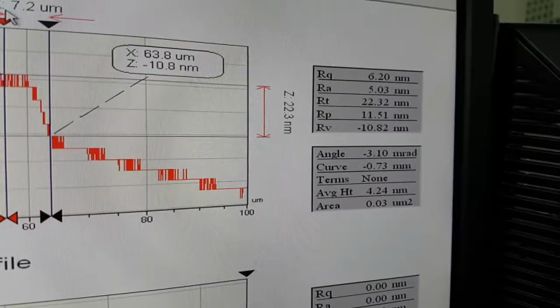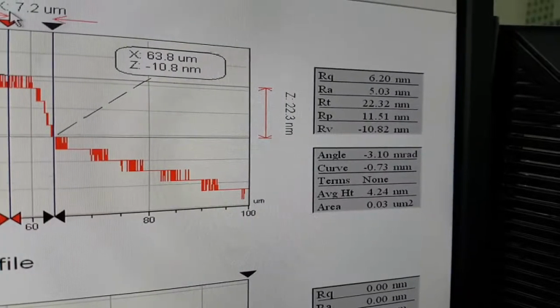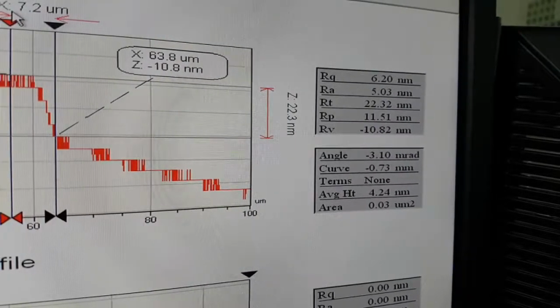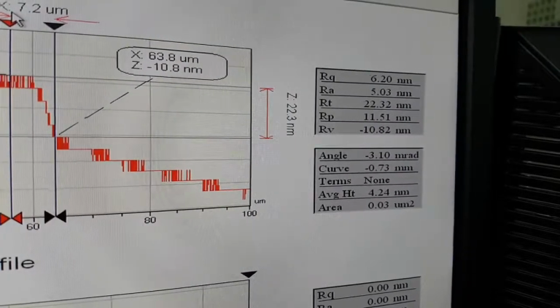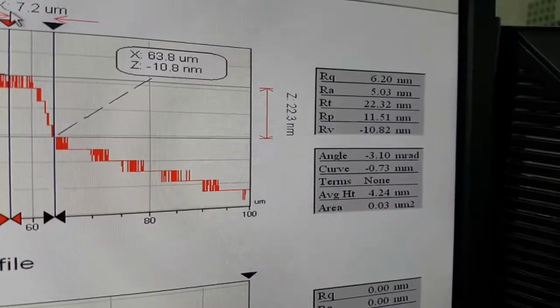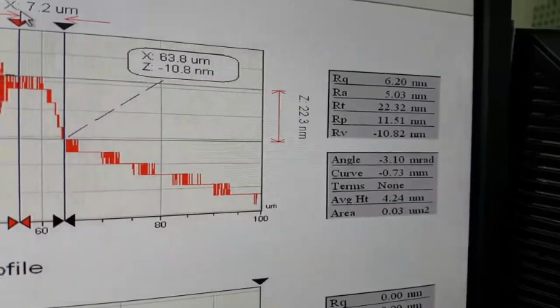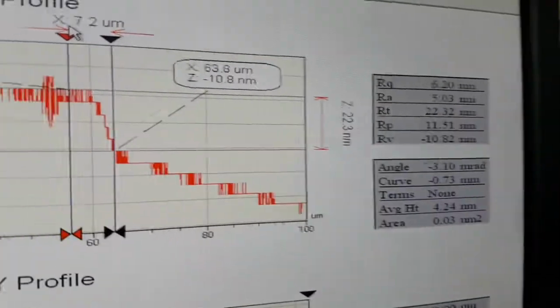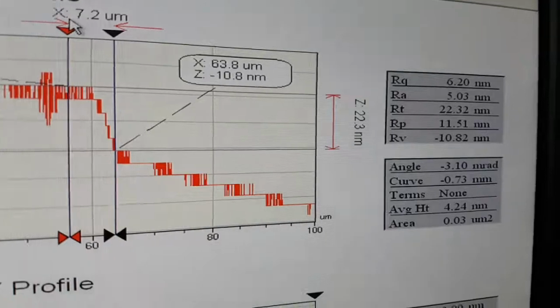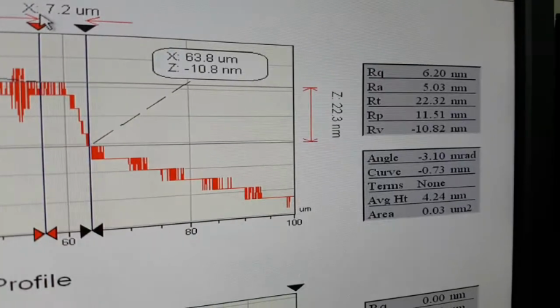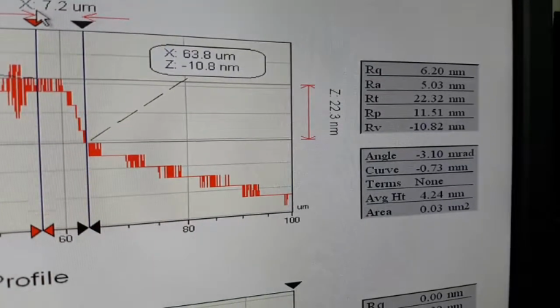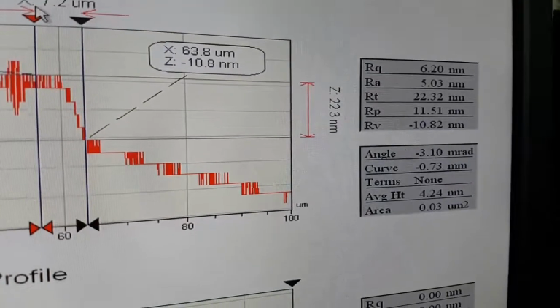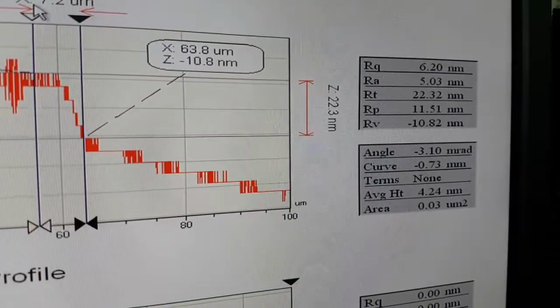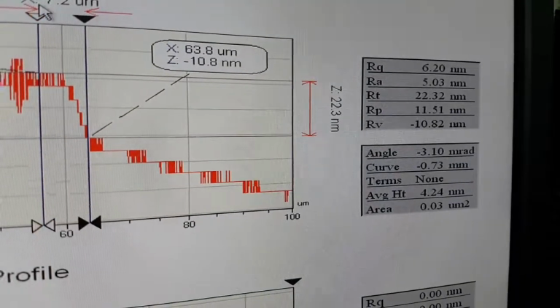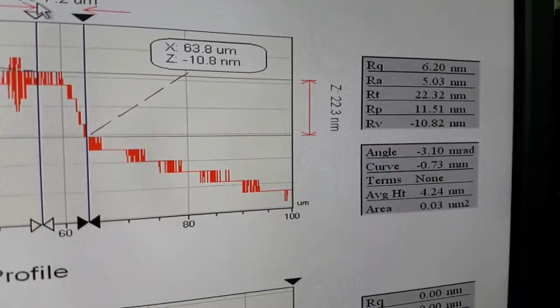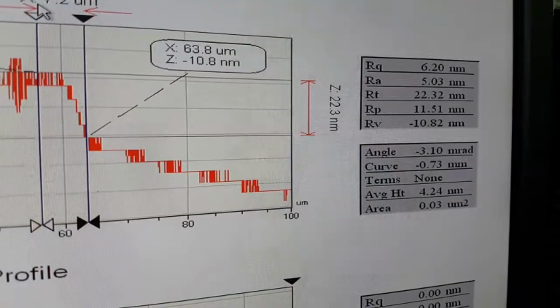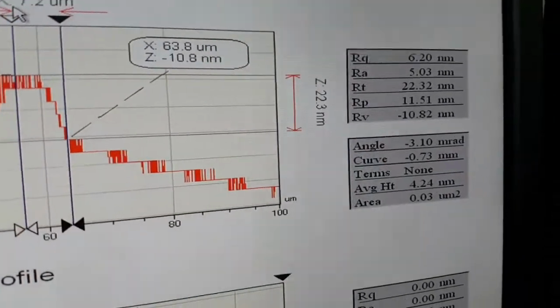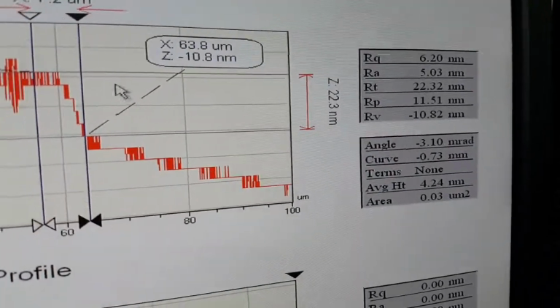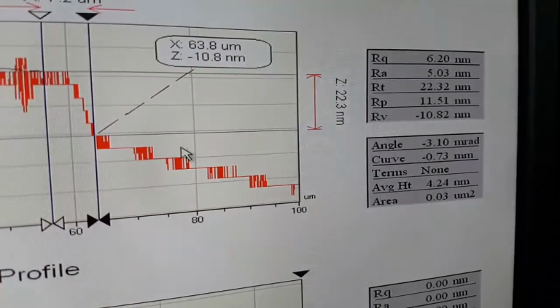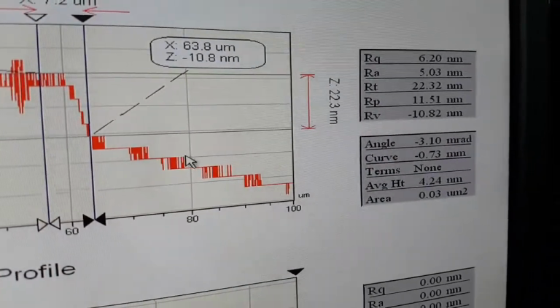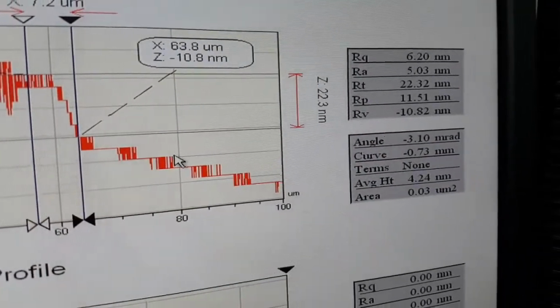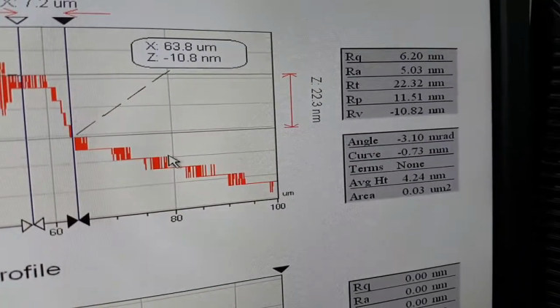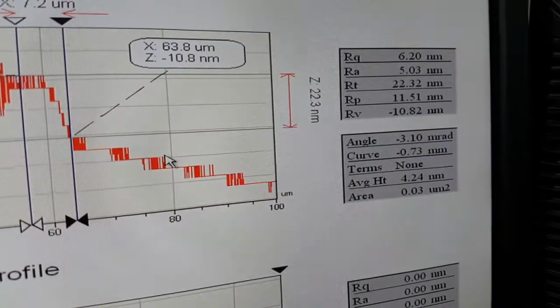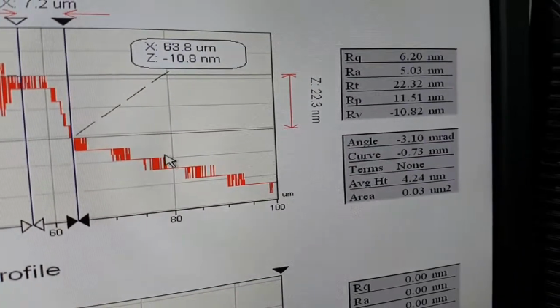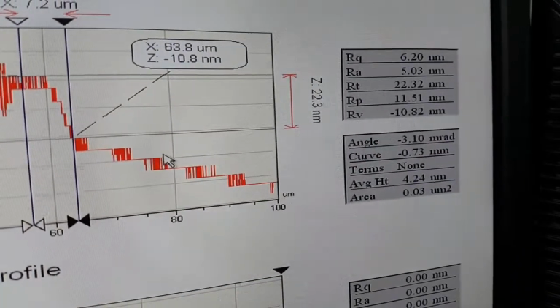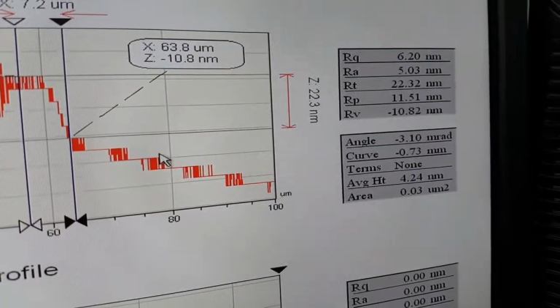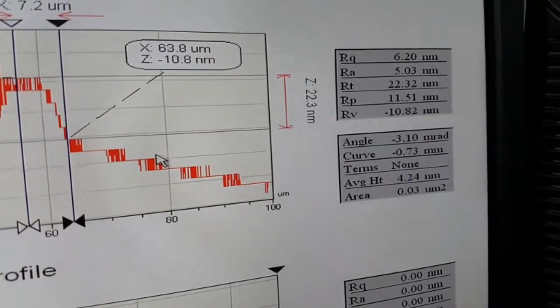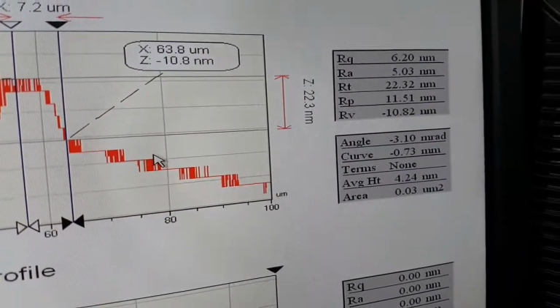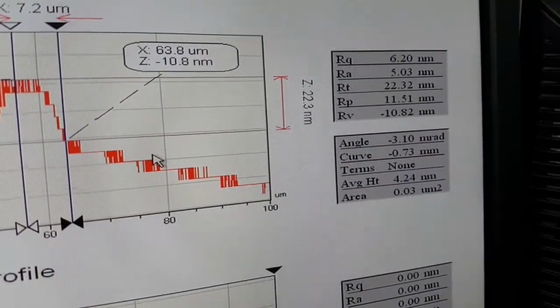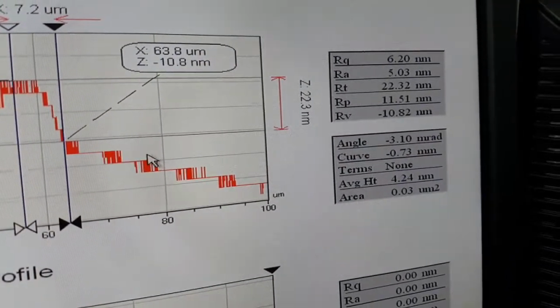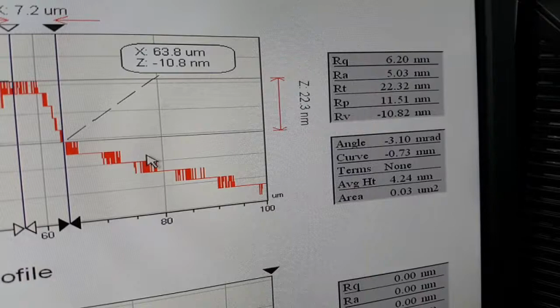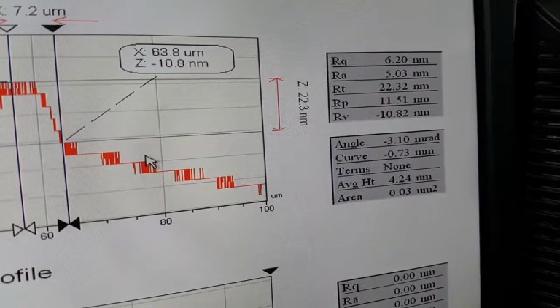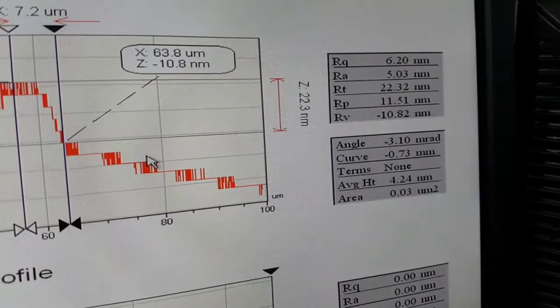According to the profilometer, the thickness of this logo is 22.3 nanometers — and you can see it on the screen right now.